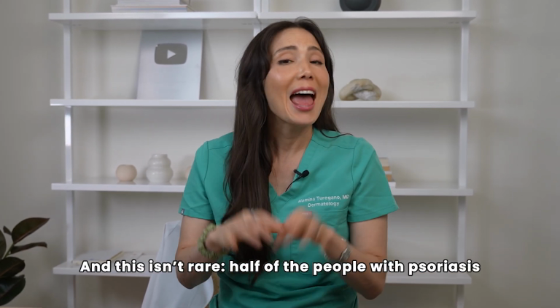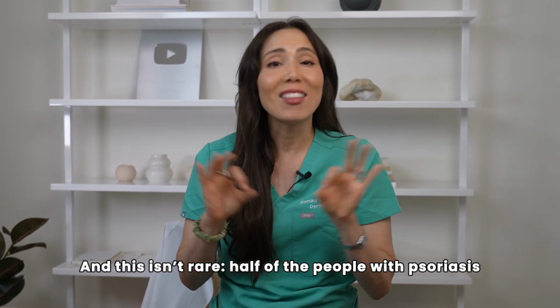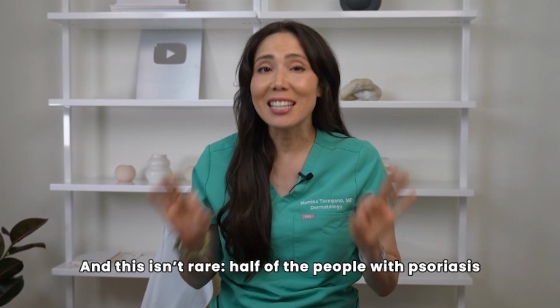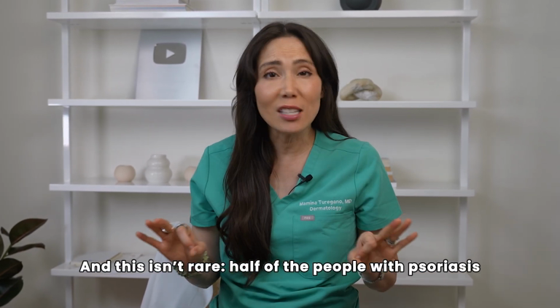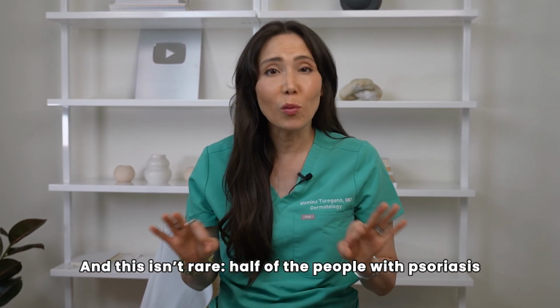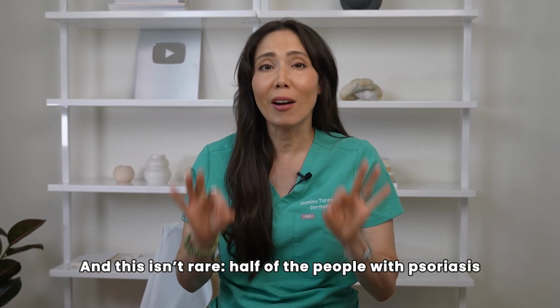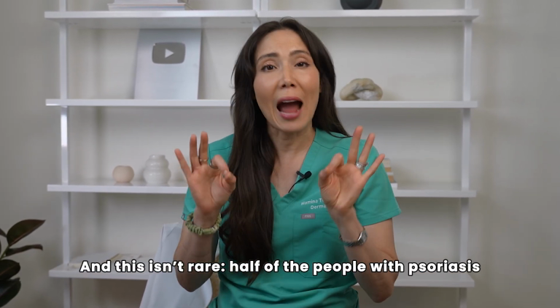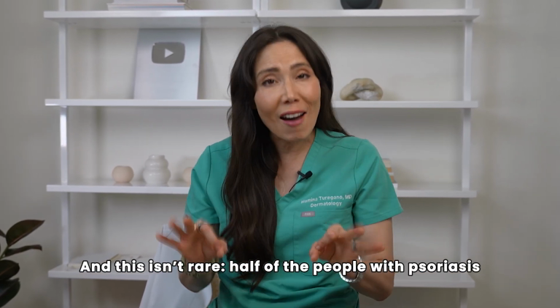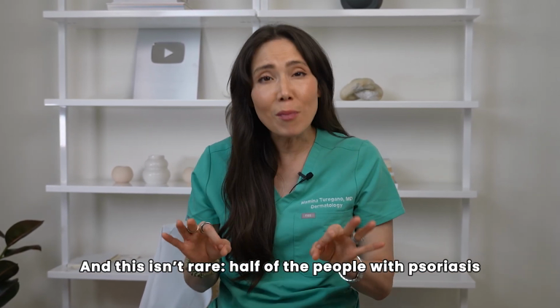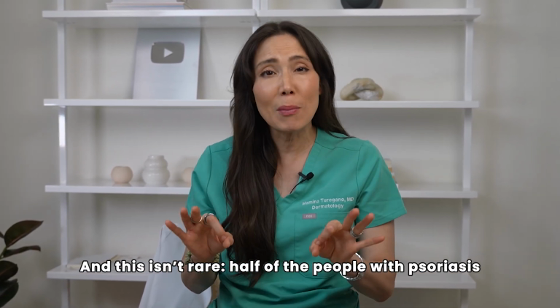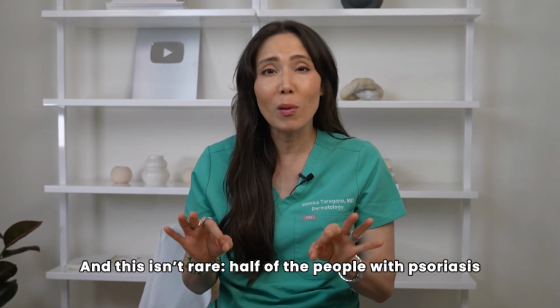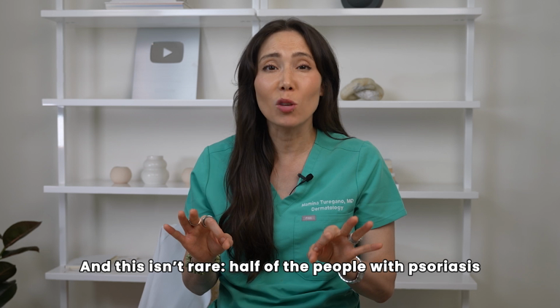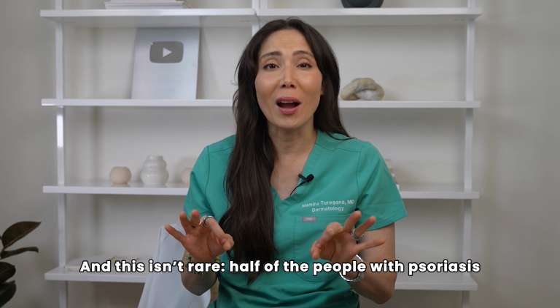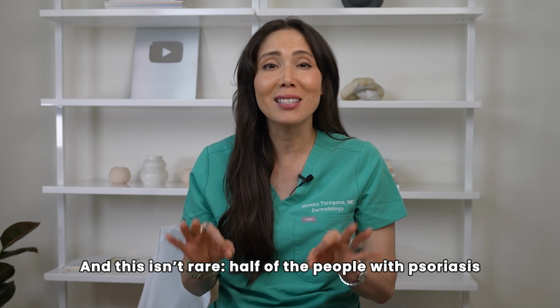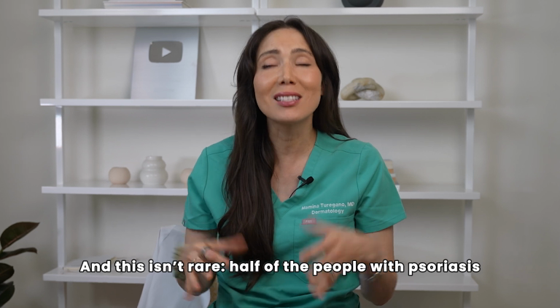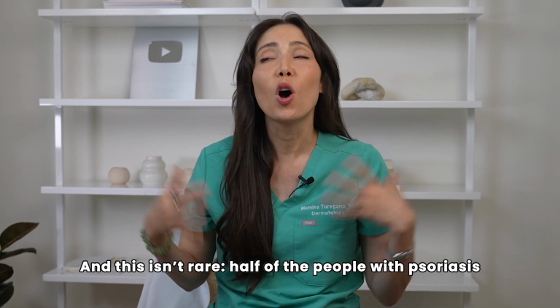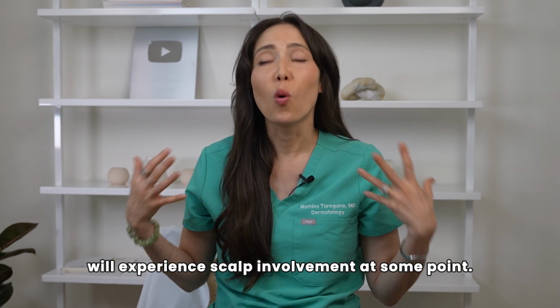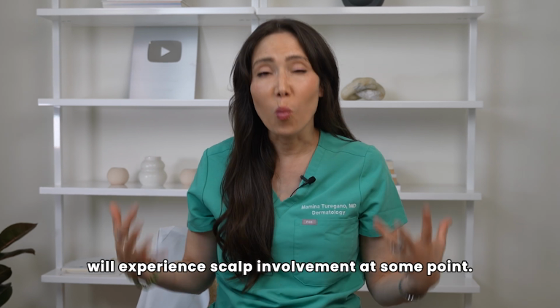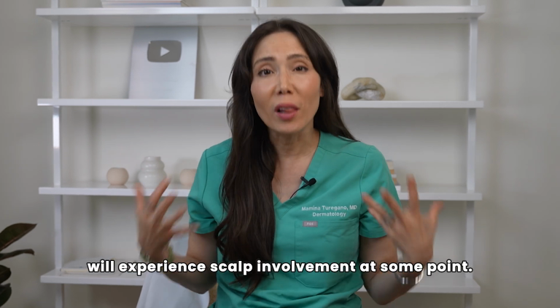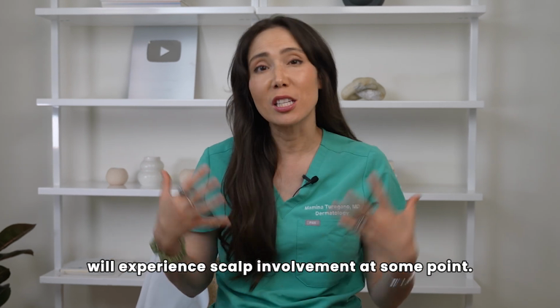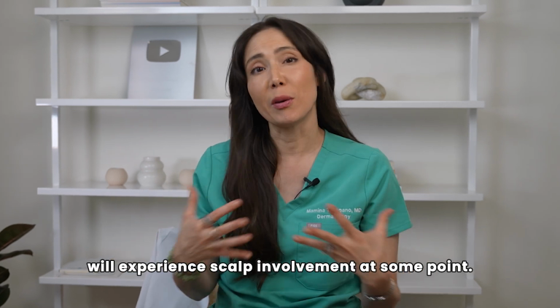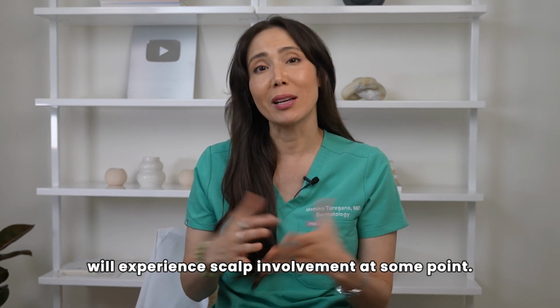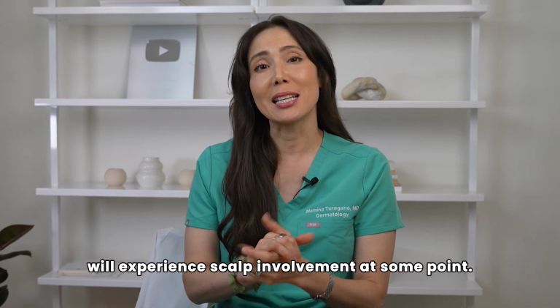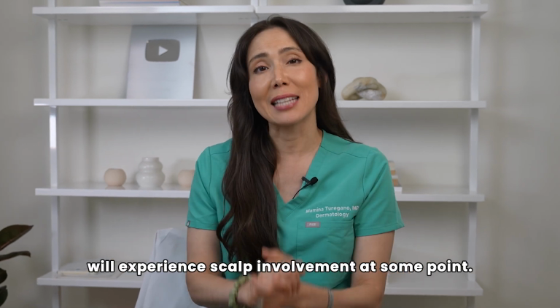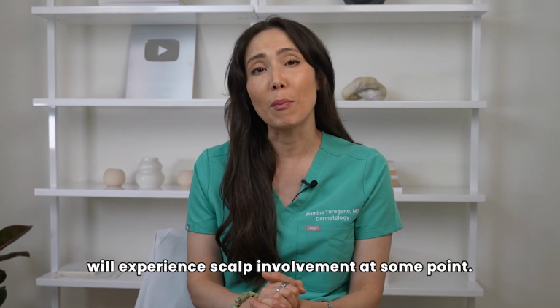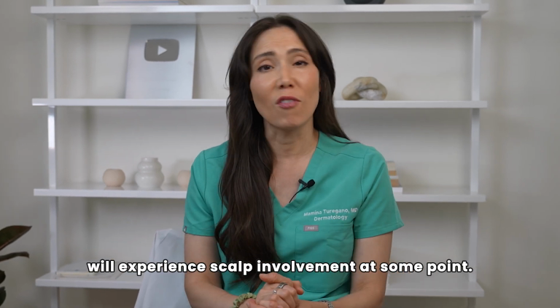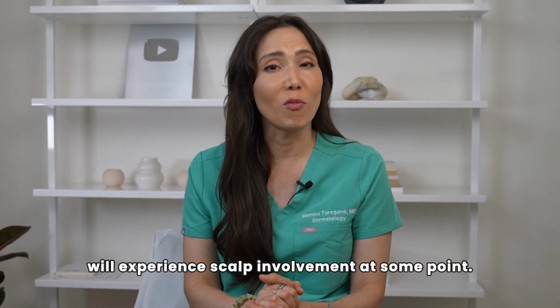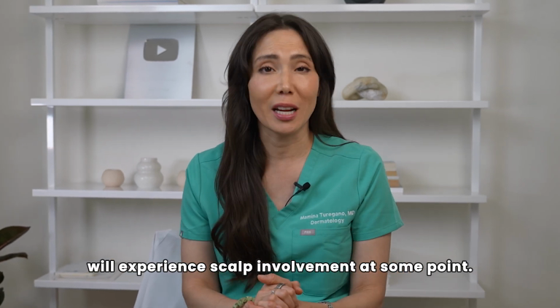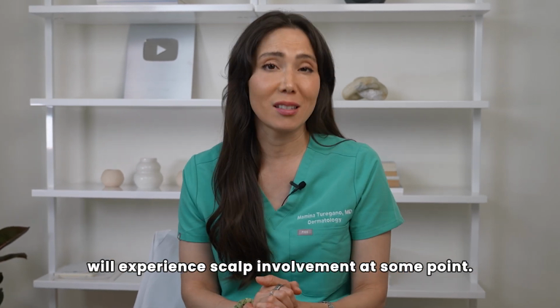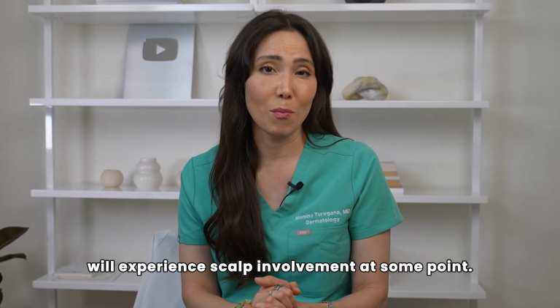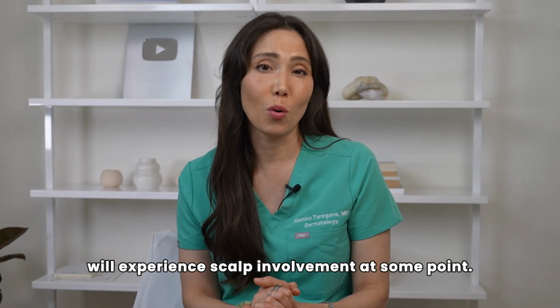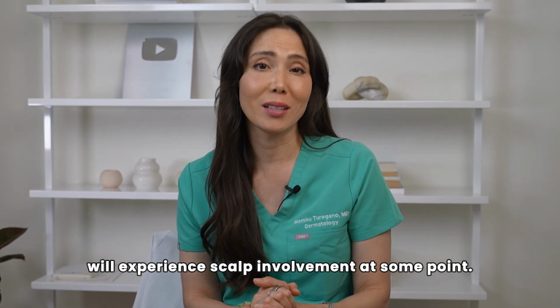And this isn't rare — half the people with psoriasis will experience scalp involvement at some point.